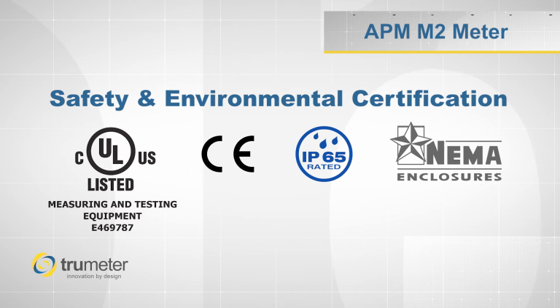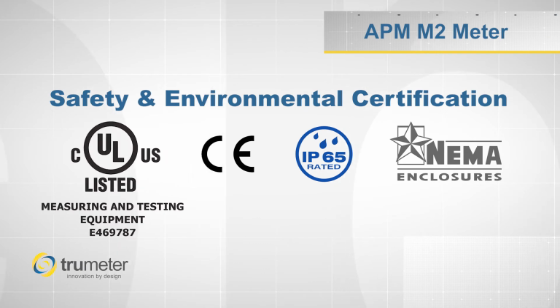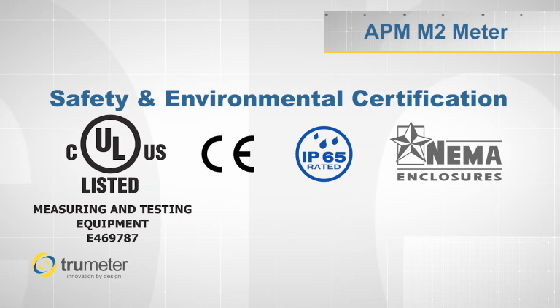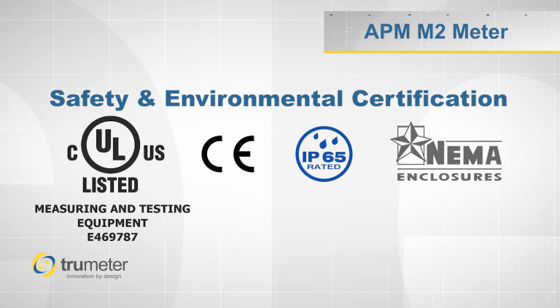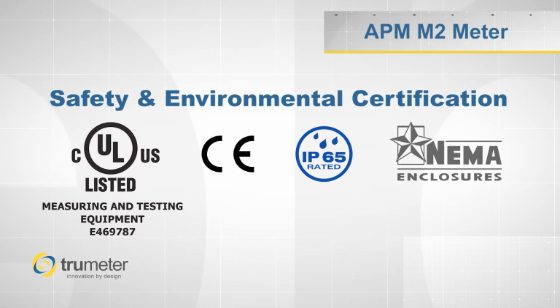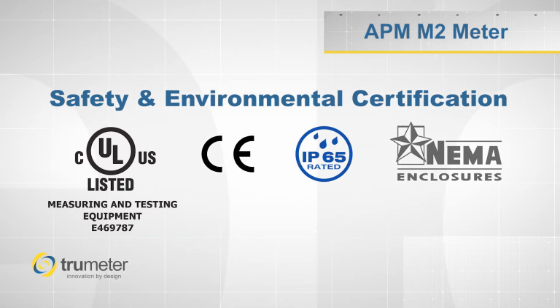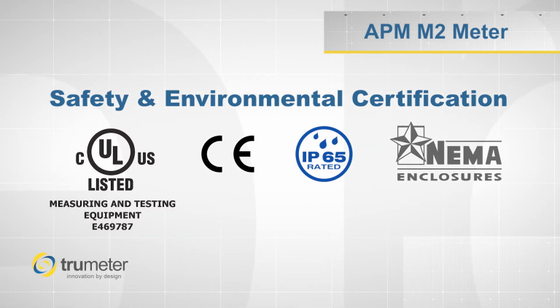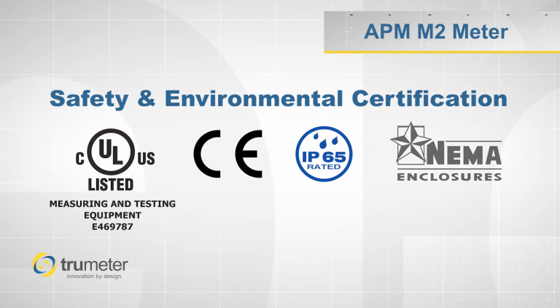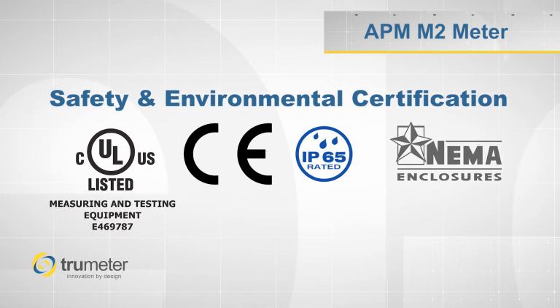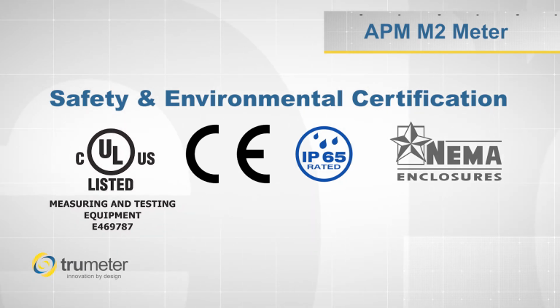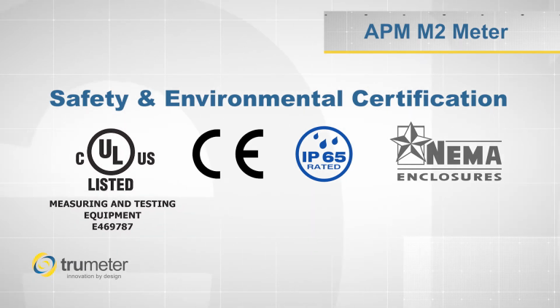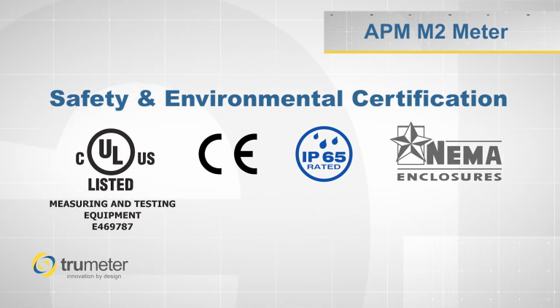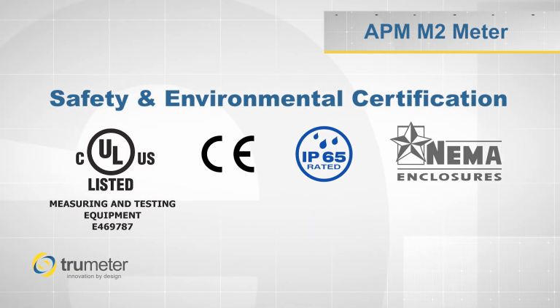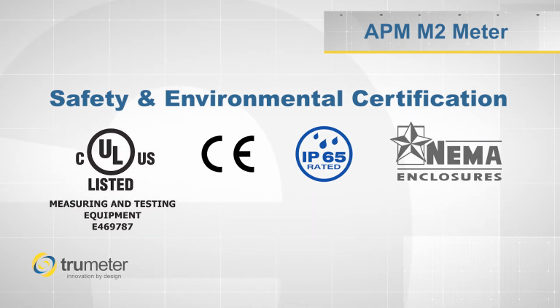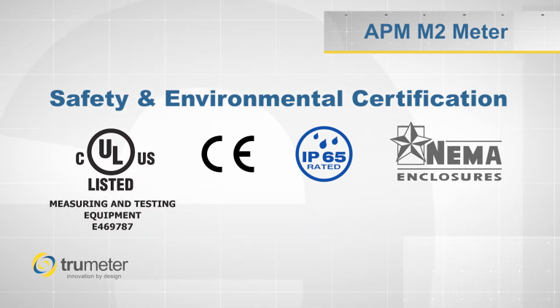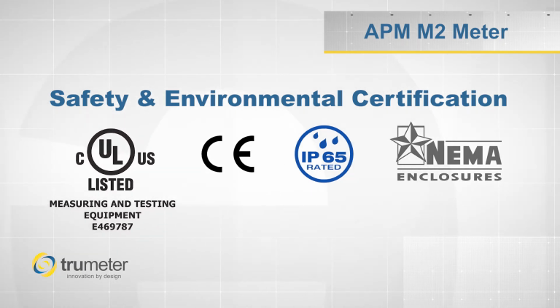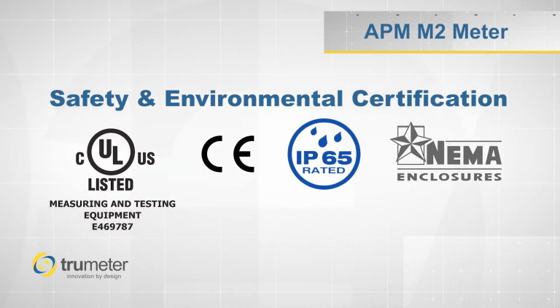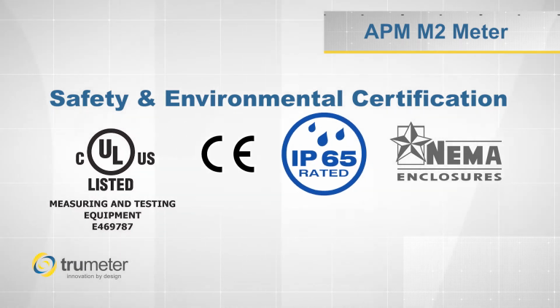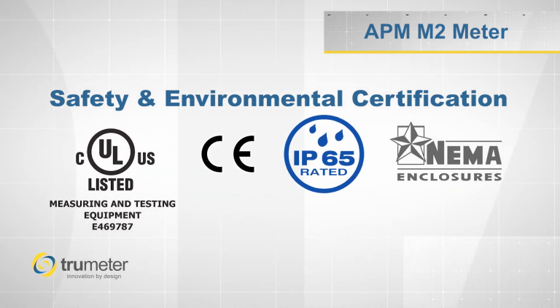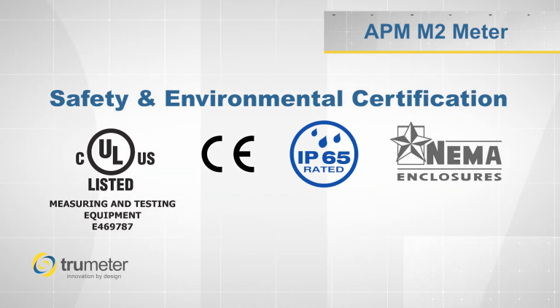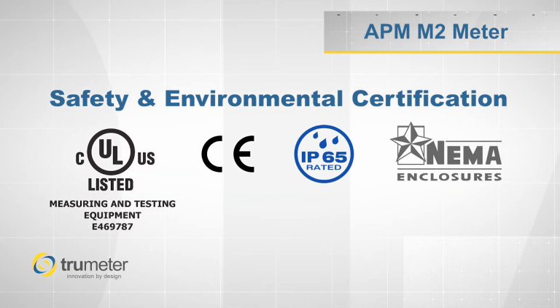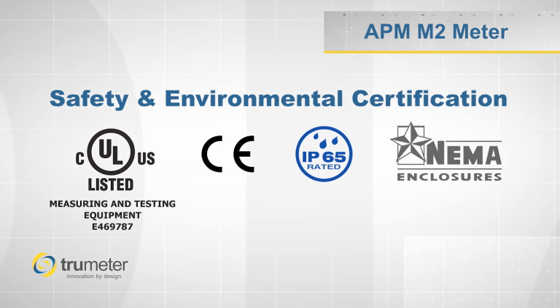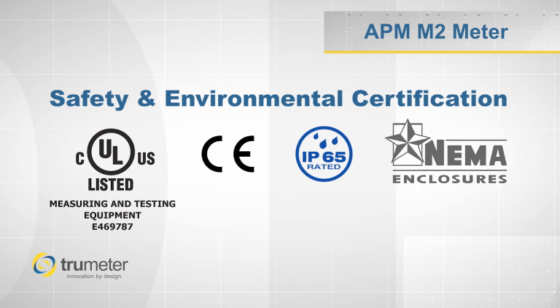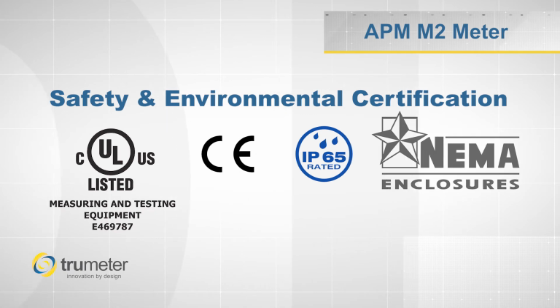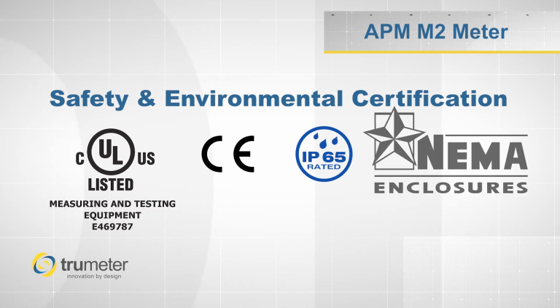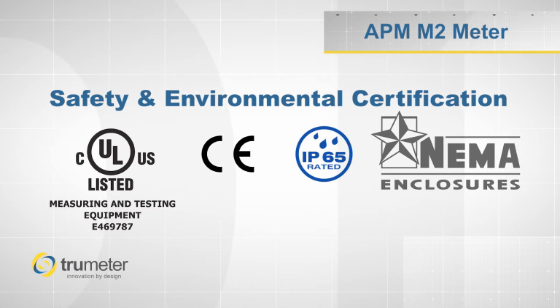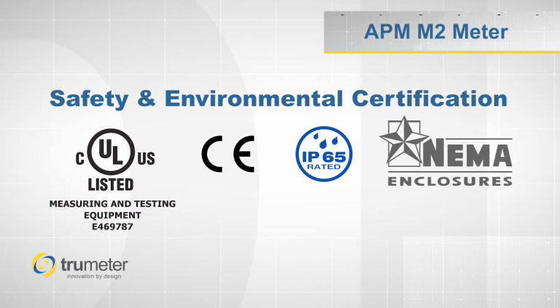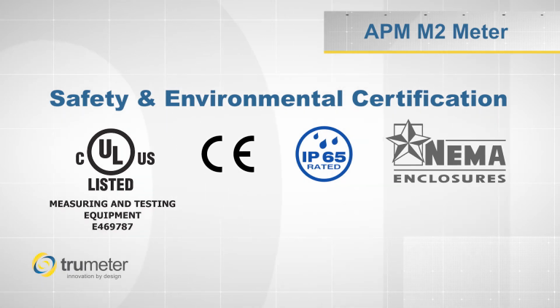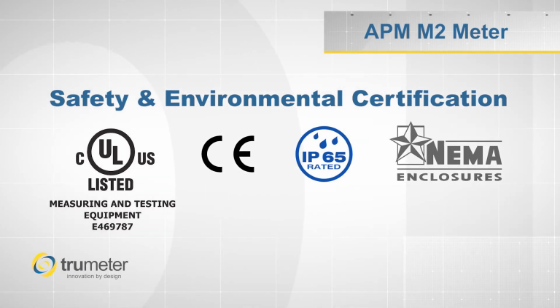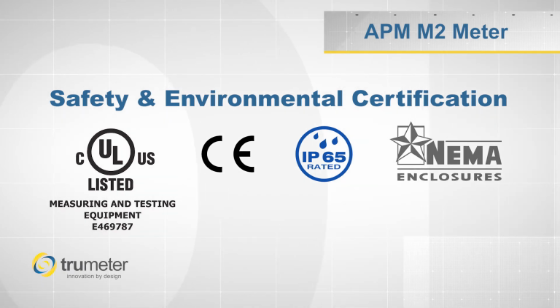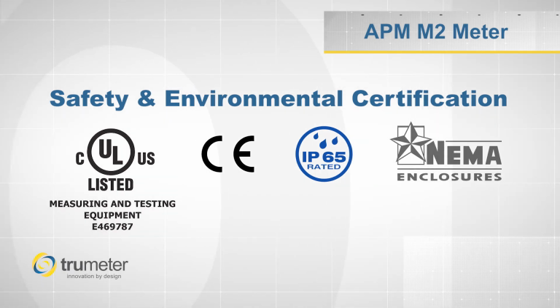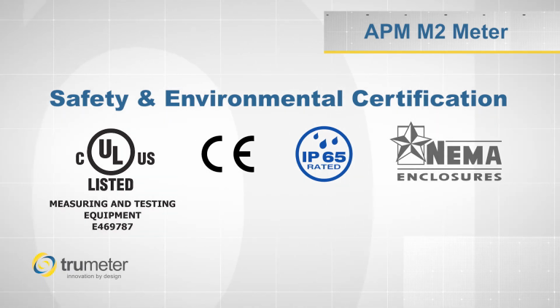They are UL and CE certified, as well as IP65, NEMA 4, and NEMA 12 classified.